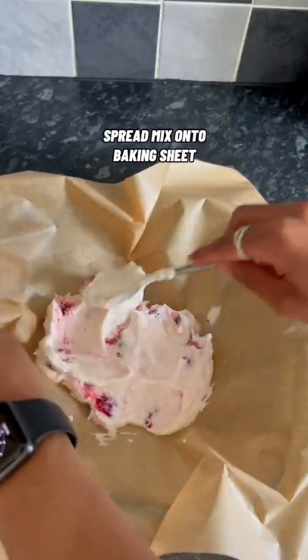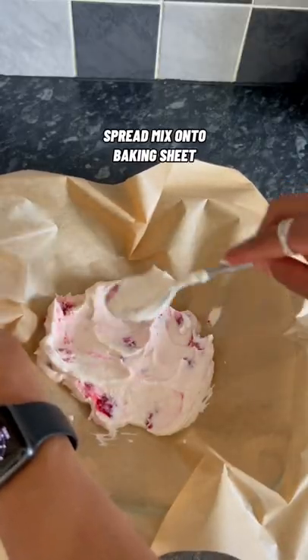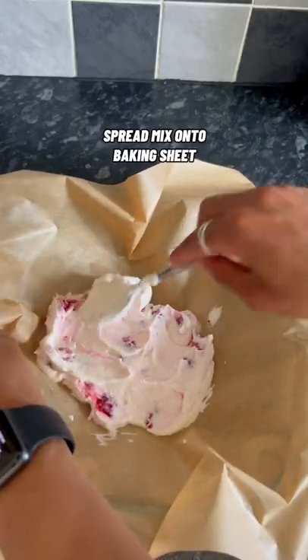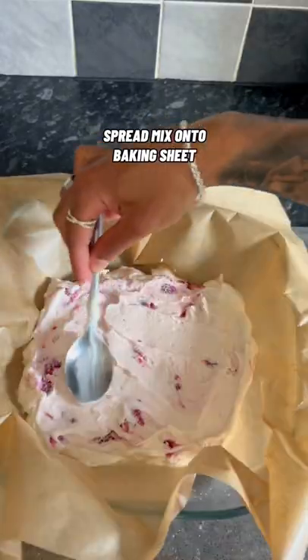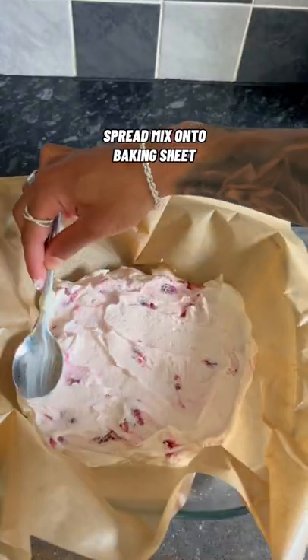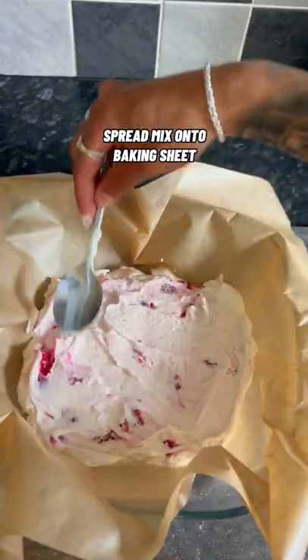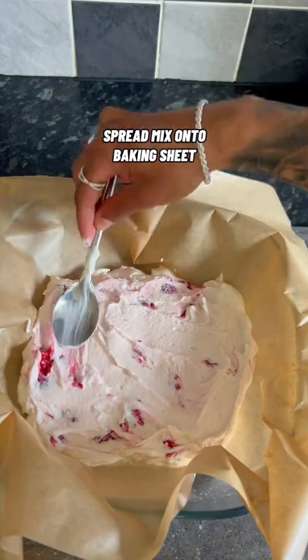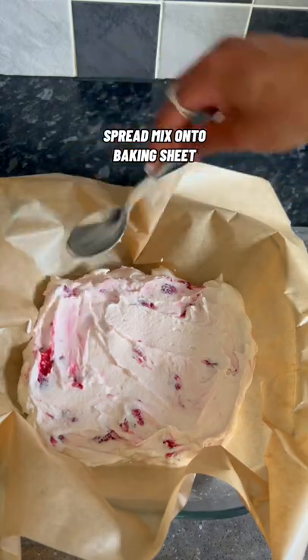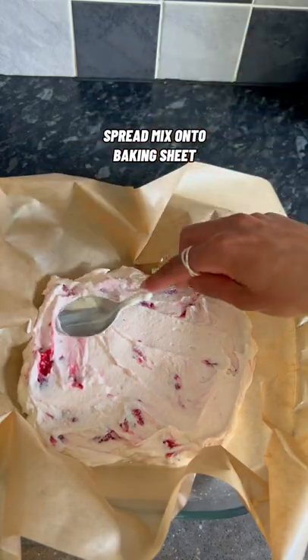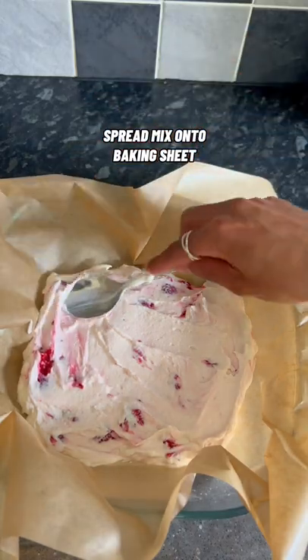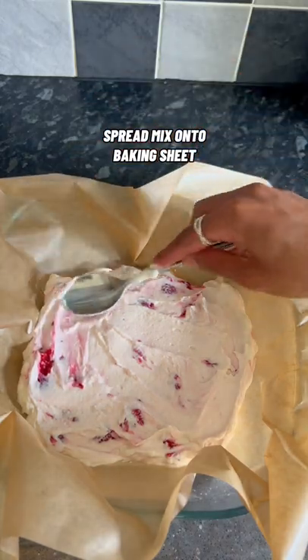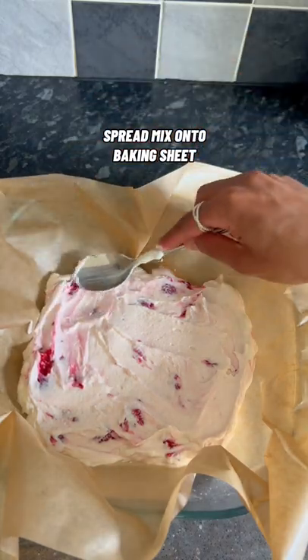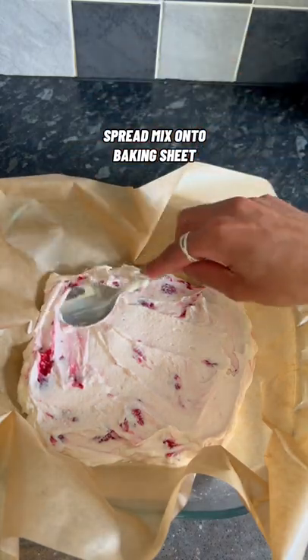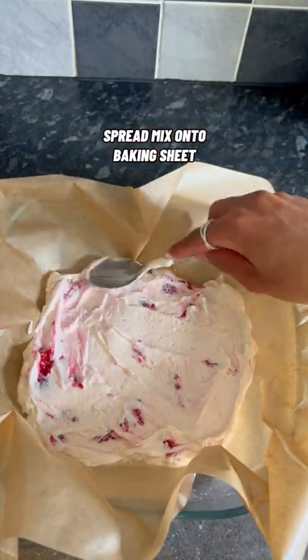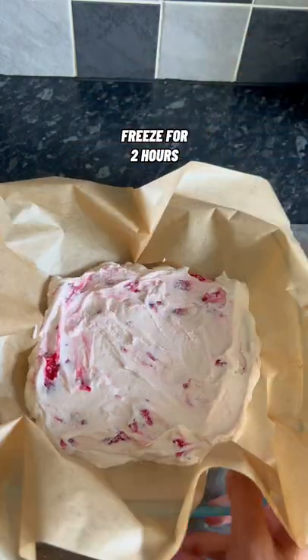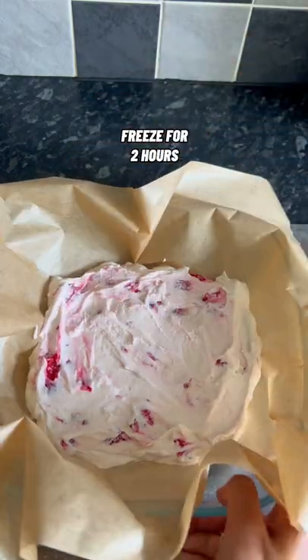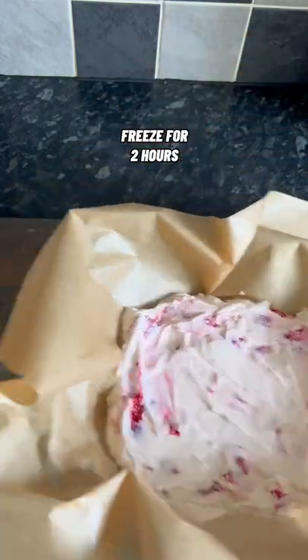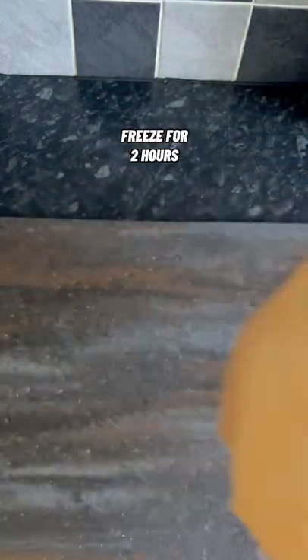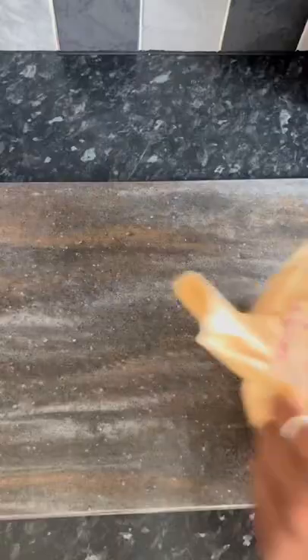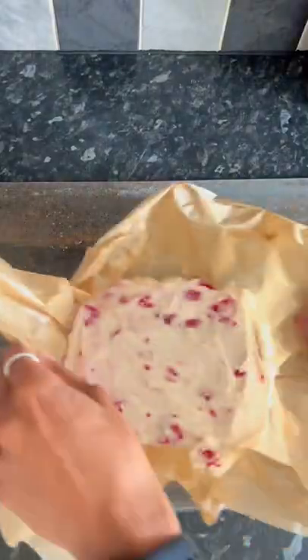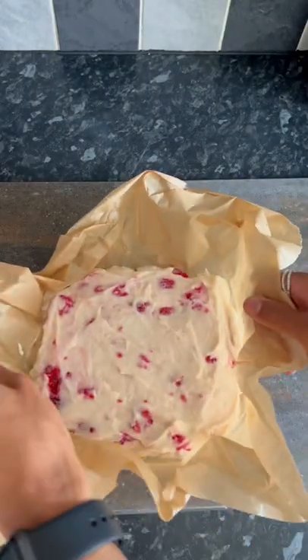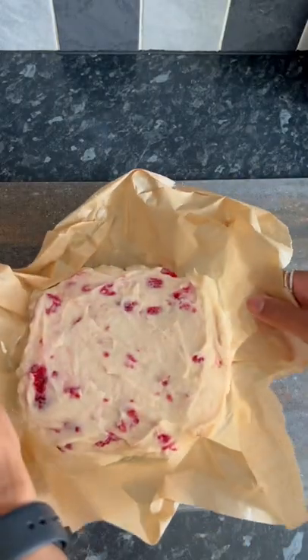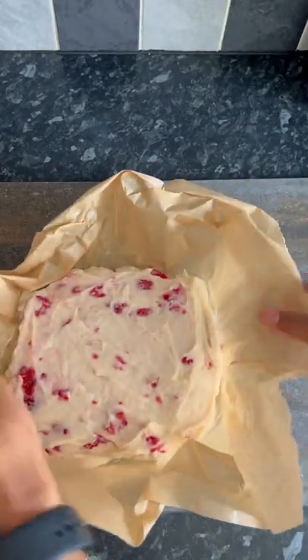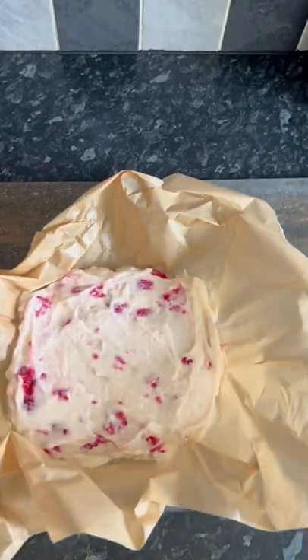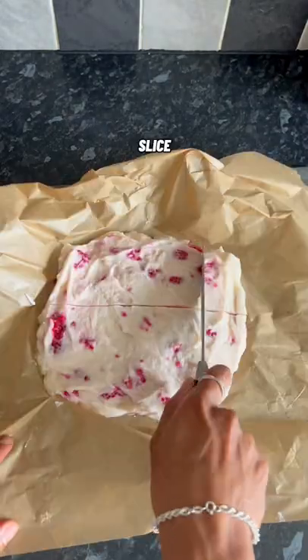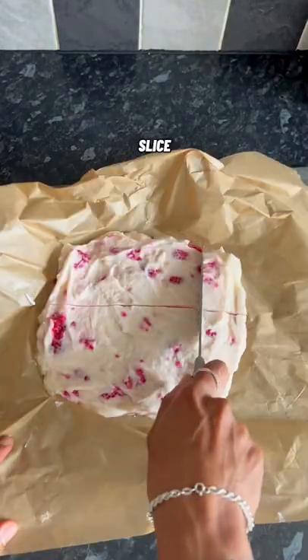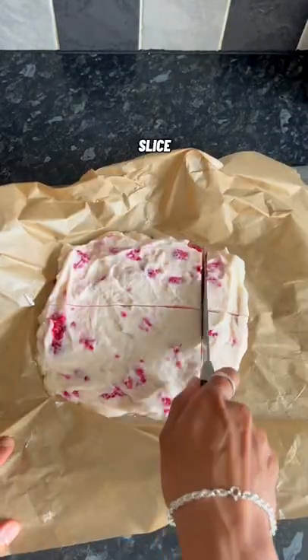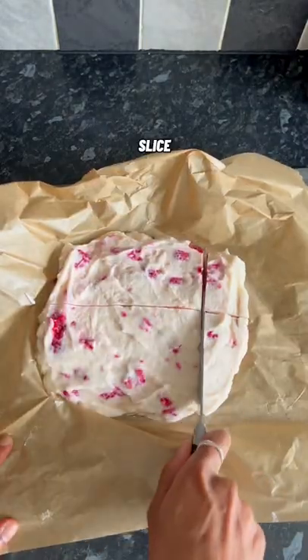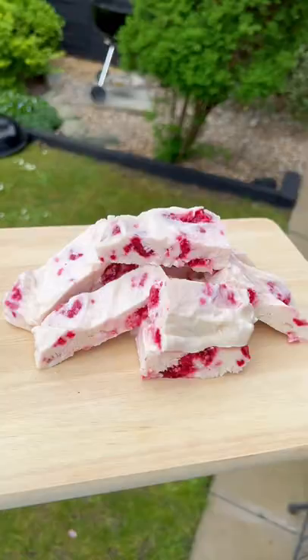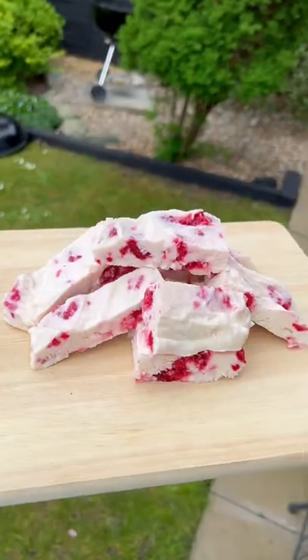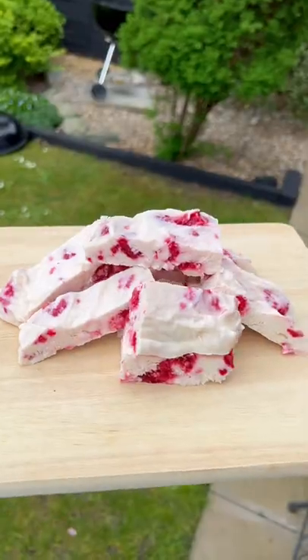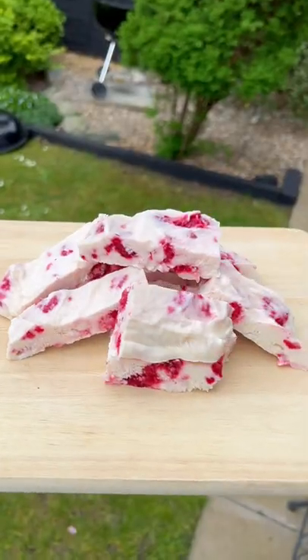Grab a dish and line with baking paper, spread the mix out and freeze for 2 hours. Slice however you like and enjoy.